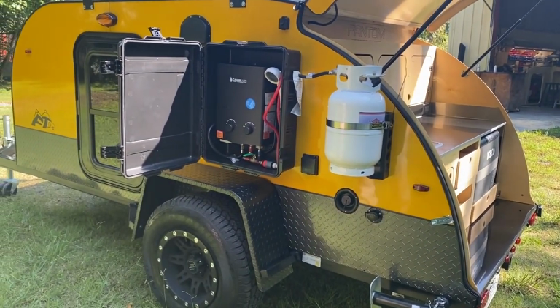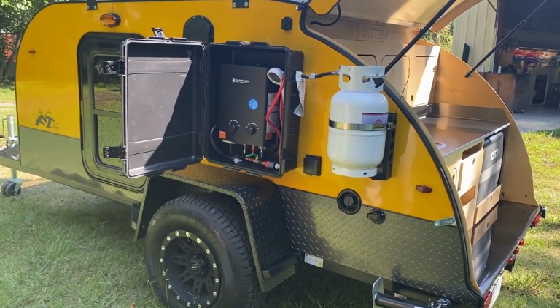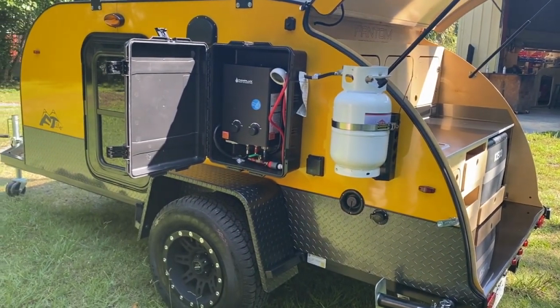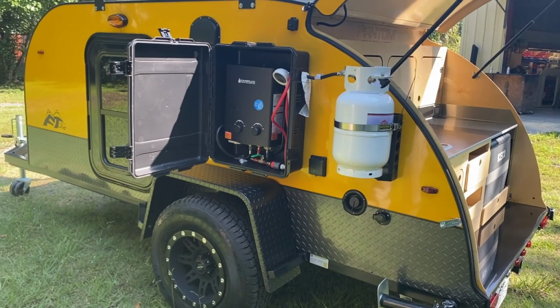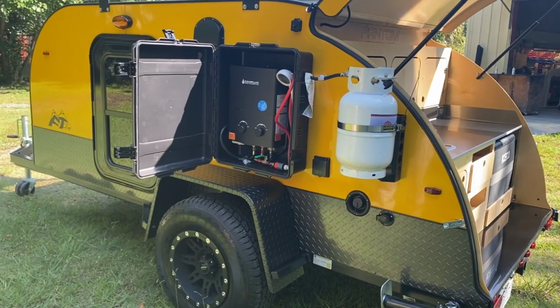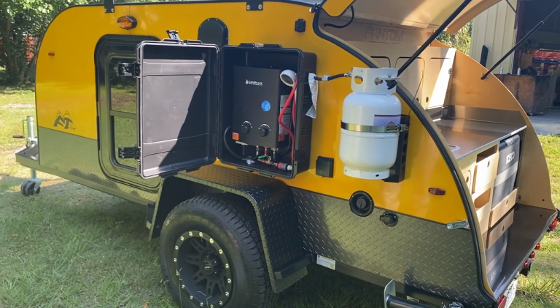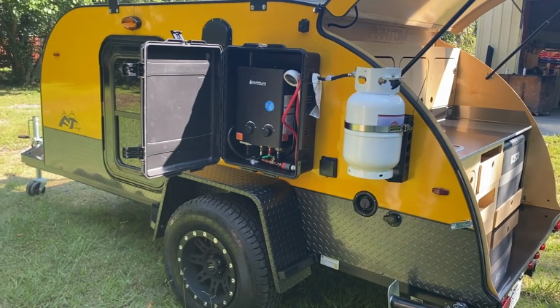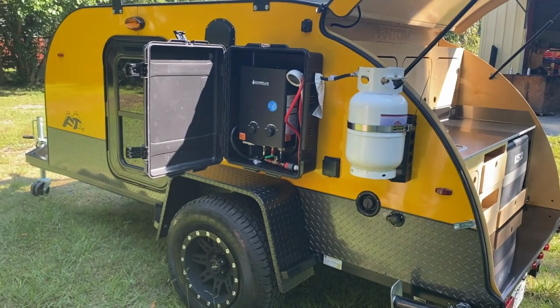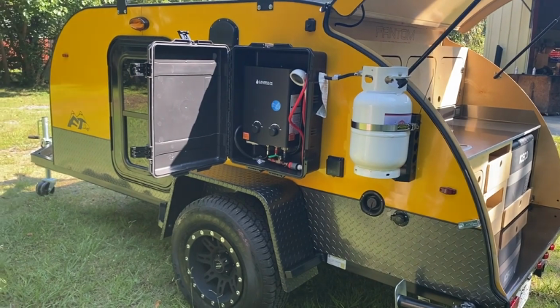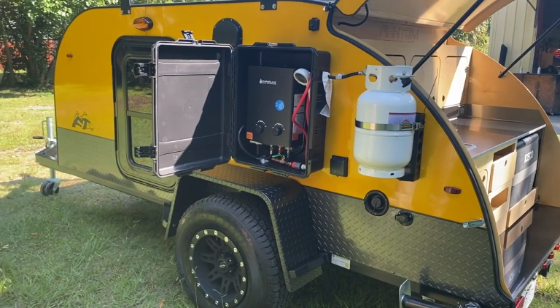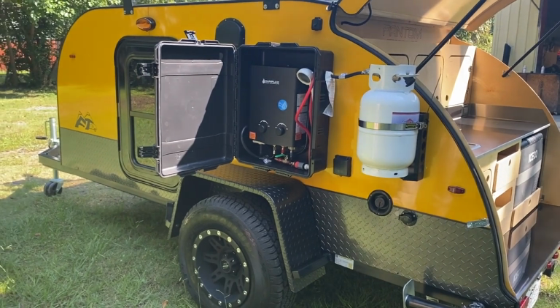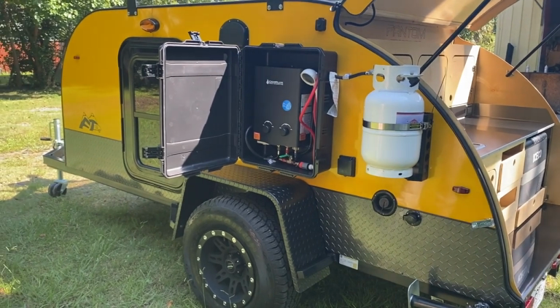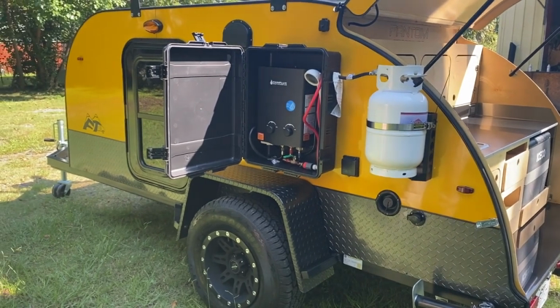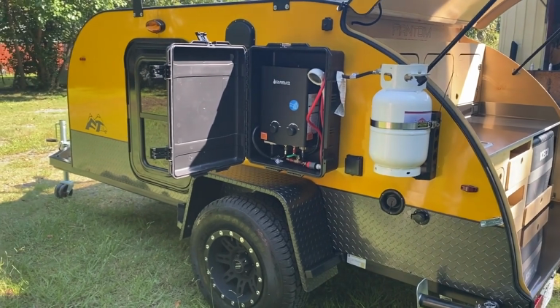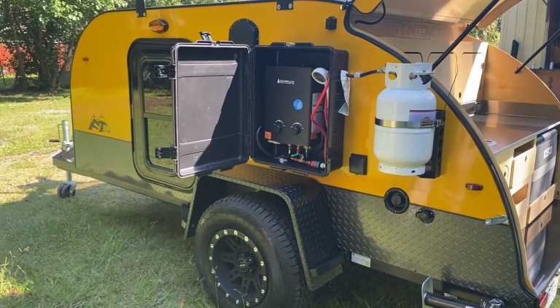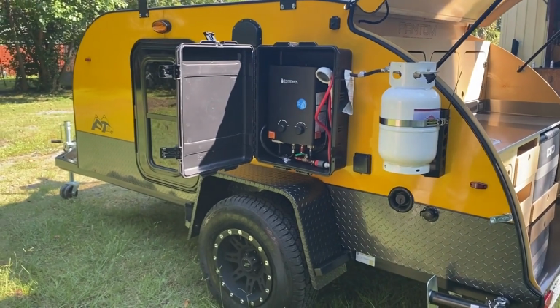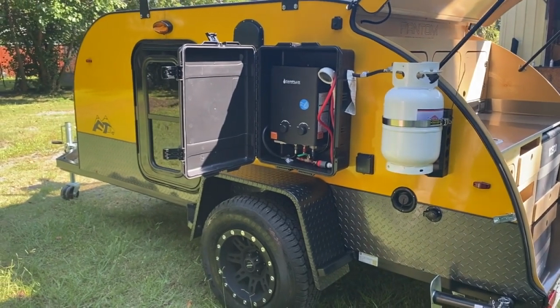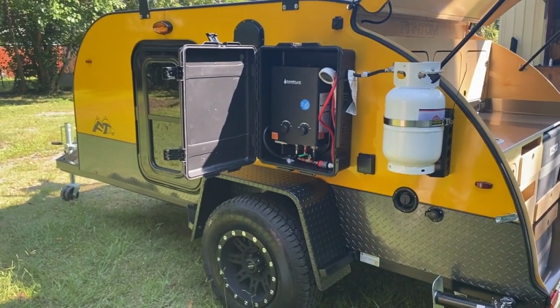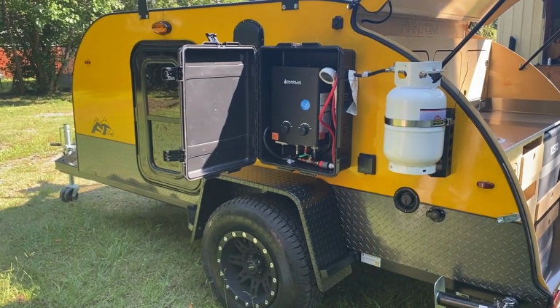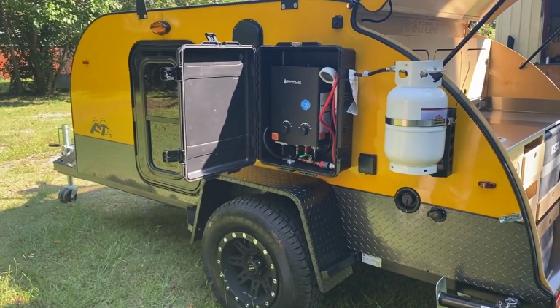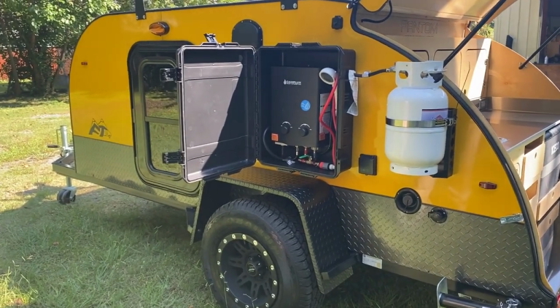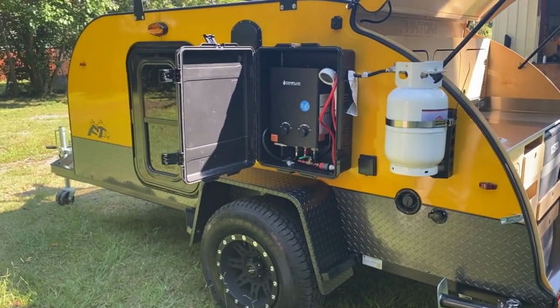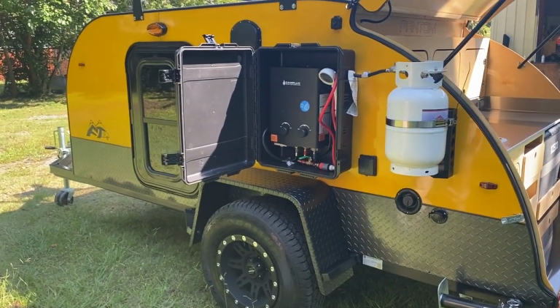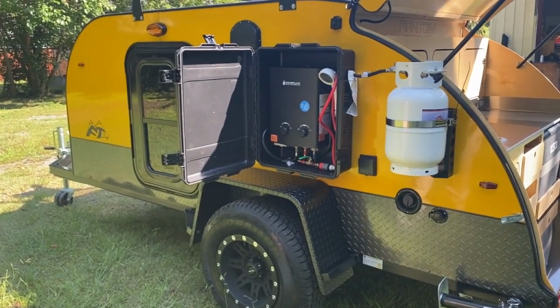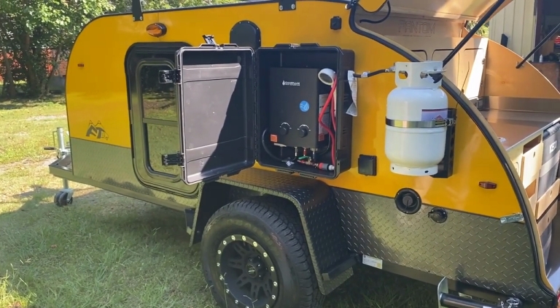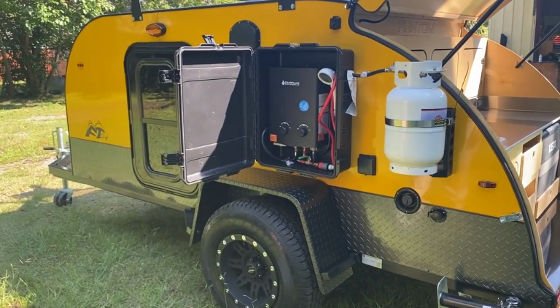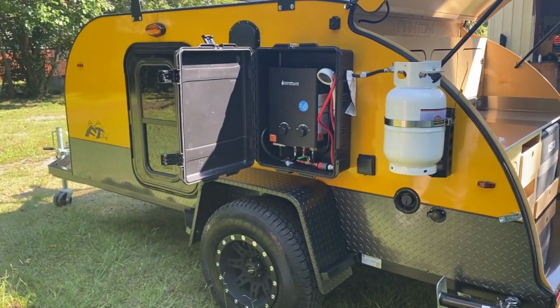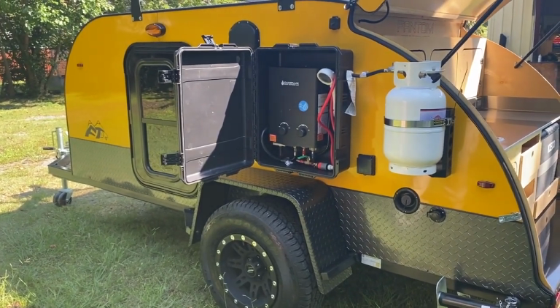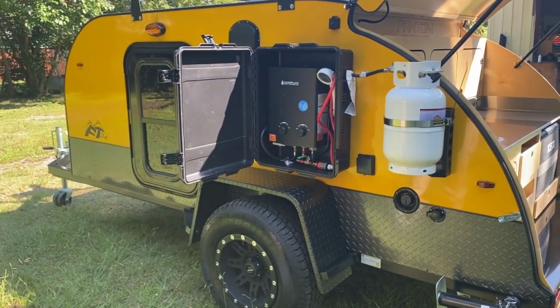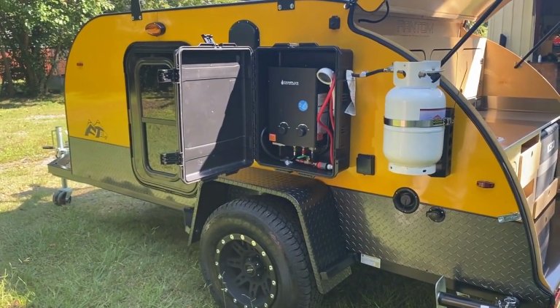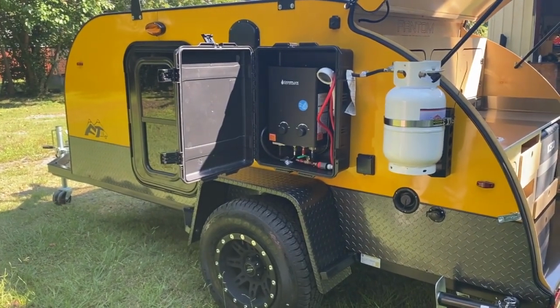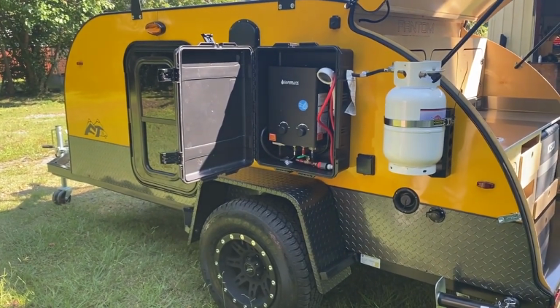It's all plumbed into your sink as well. You can have hot water back there in your sink or out here at the shower.